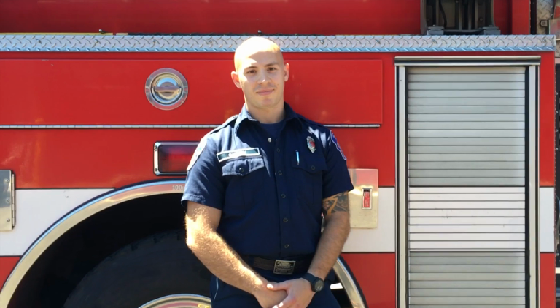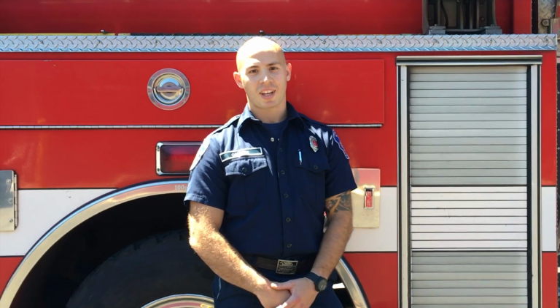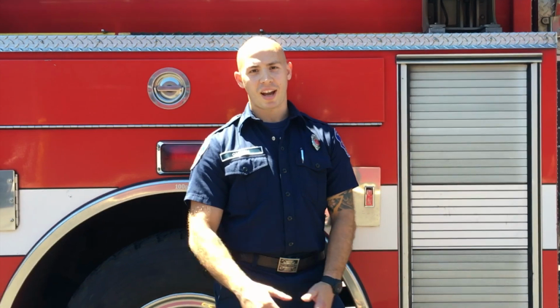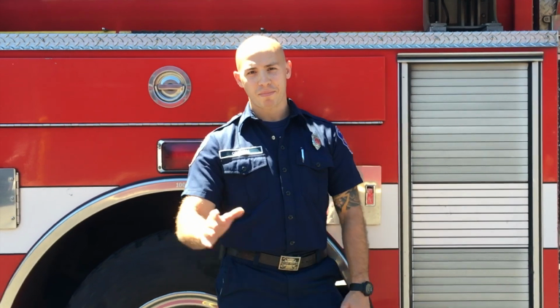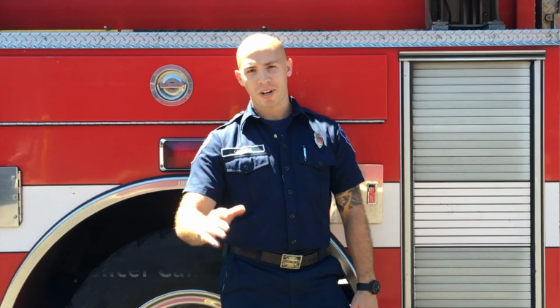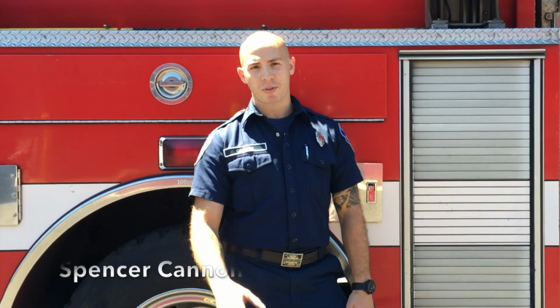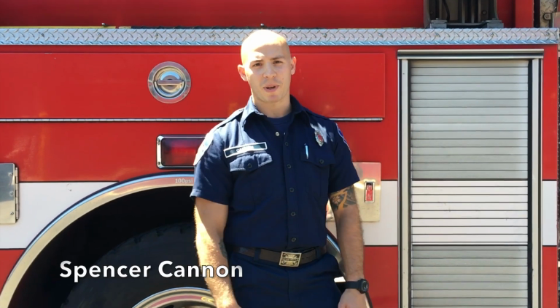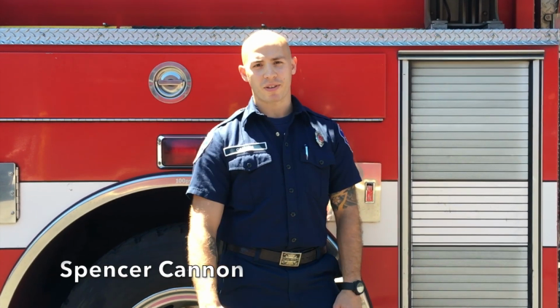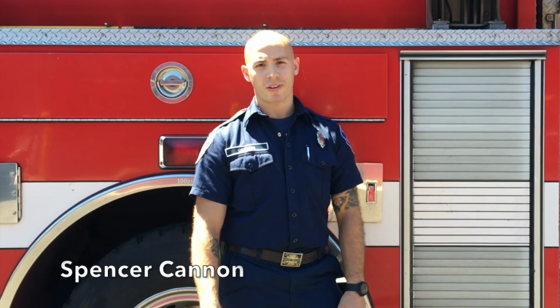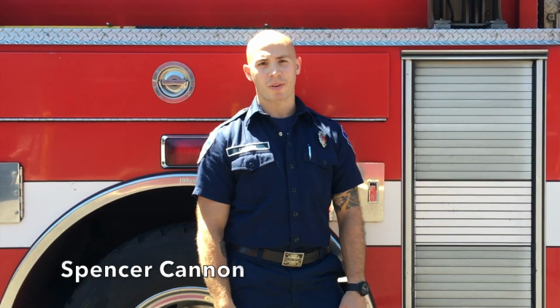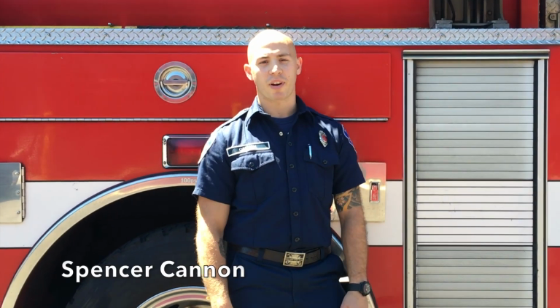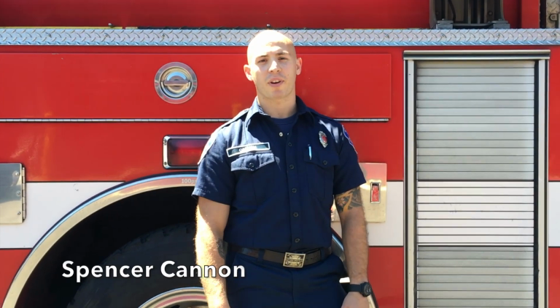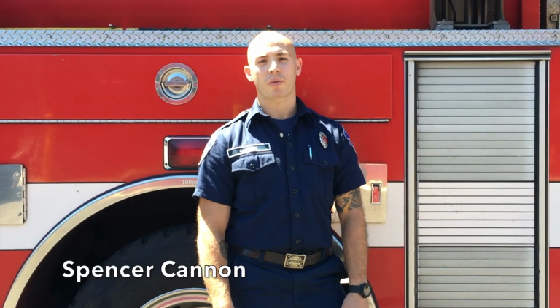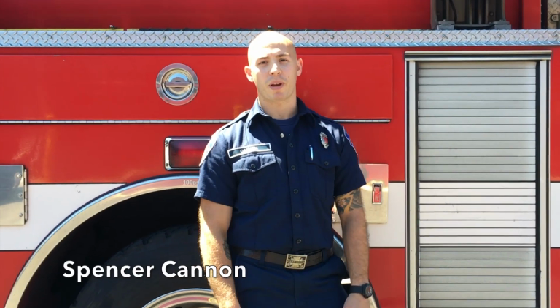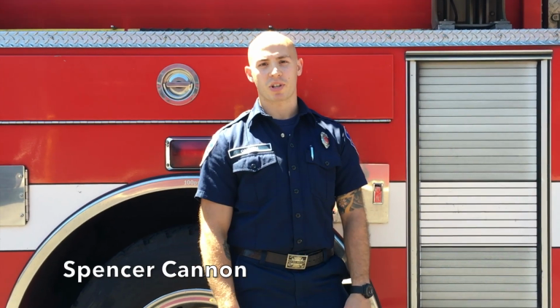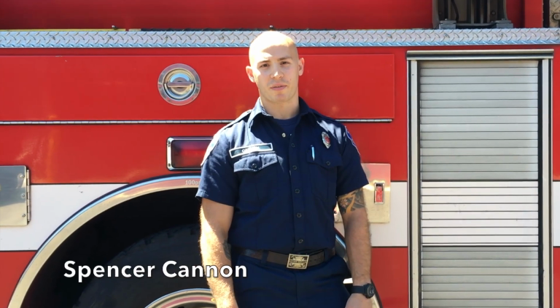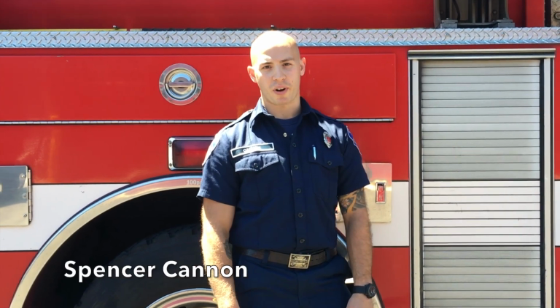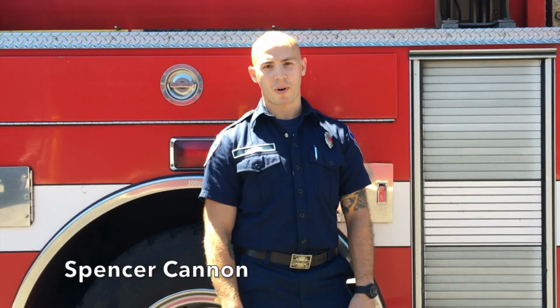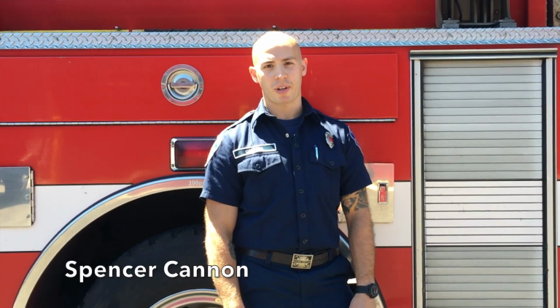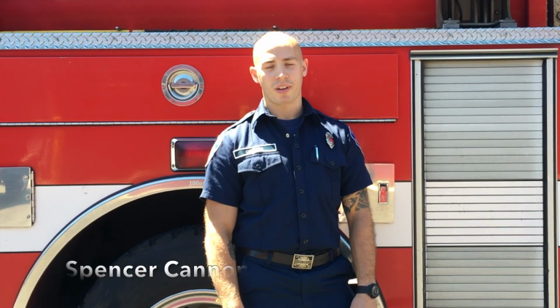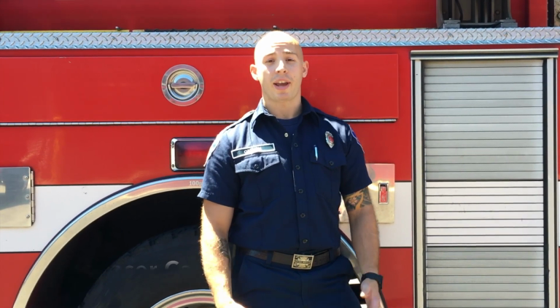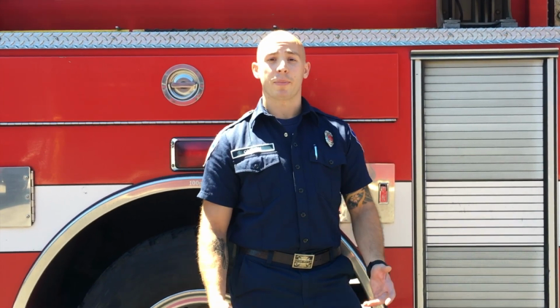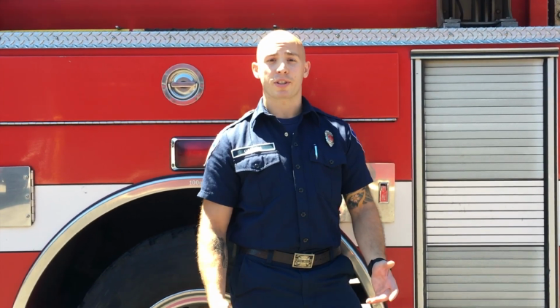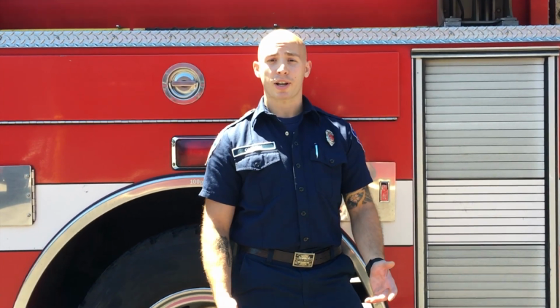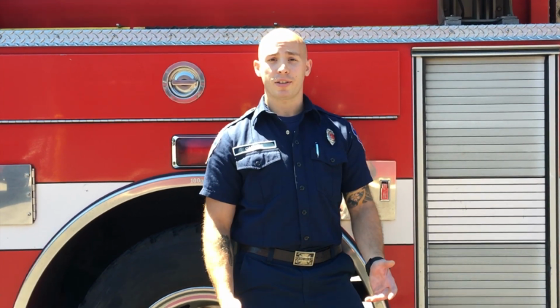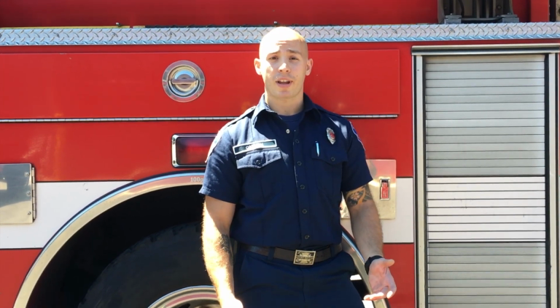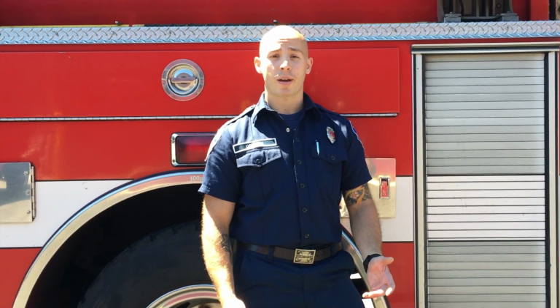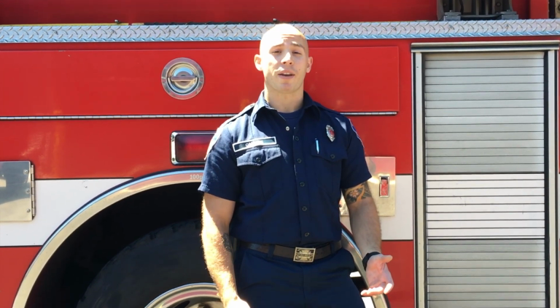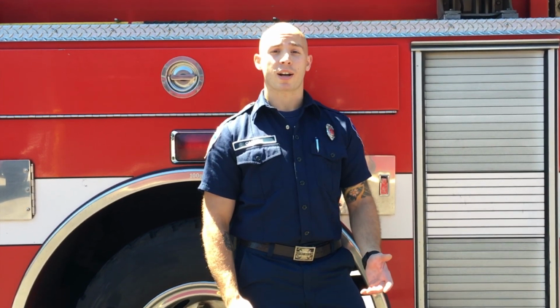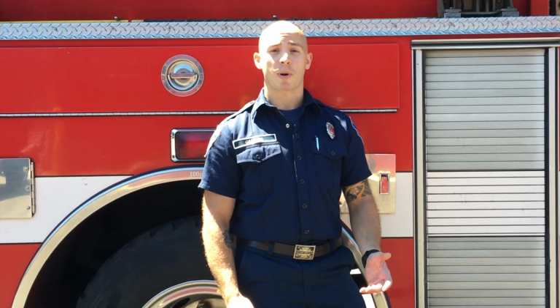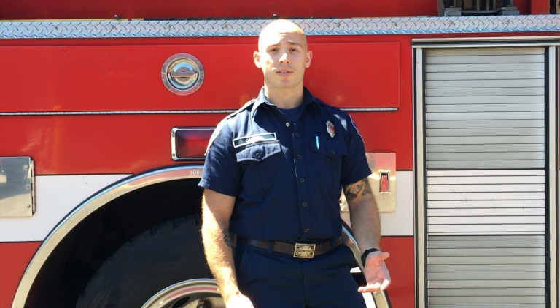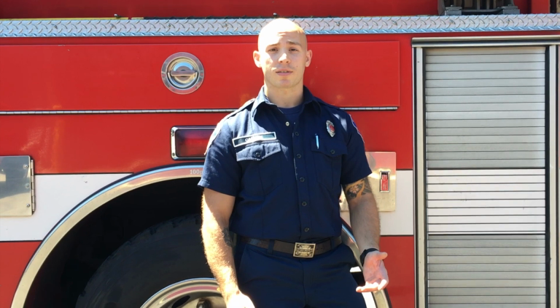Hi, my name is Spencer. I'm a firefighter with the Bainbridge Island Fire Department and I'm here to talk to you today about Knox Boxes.